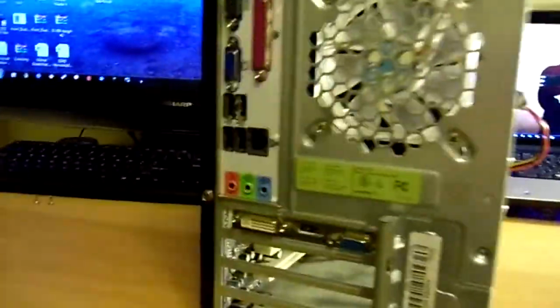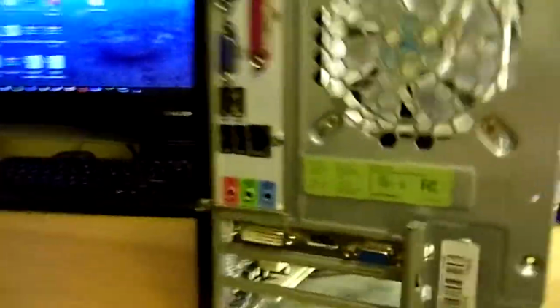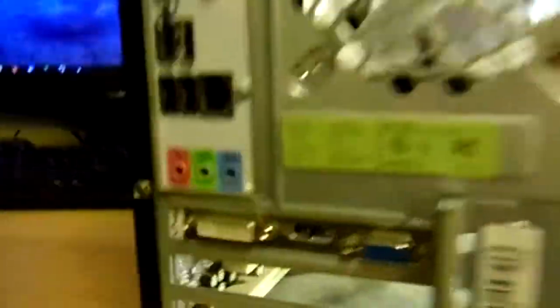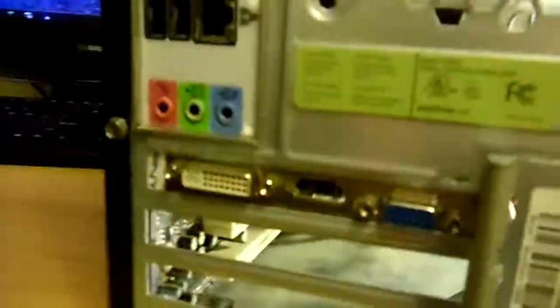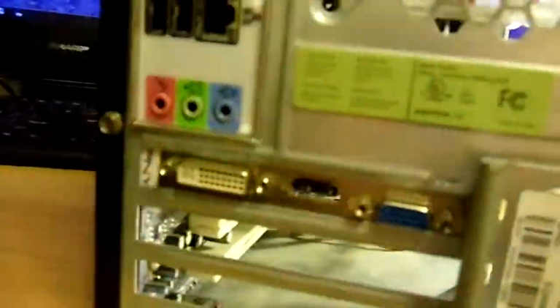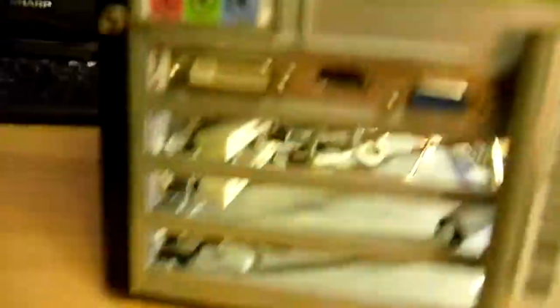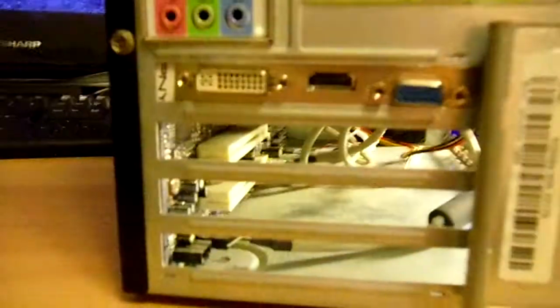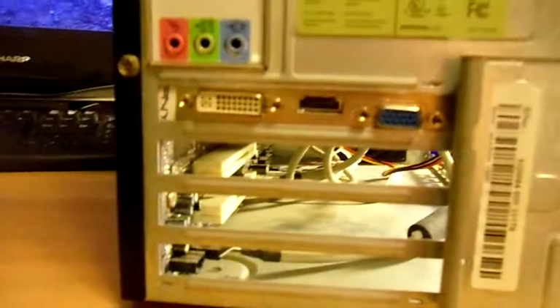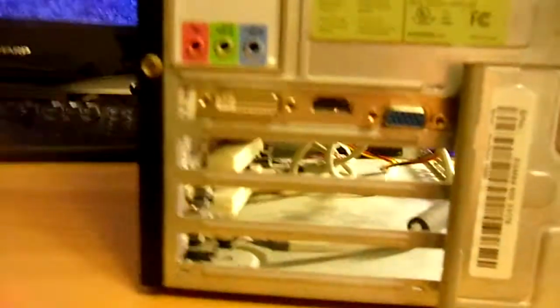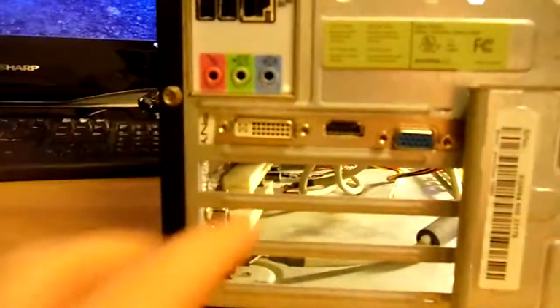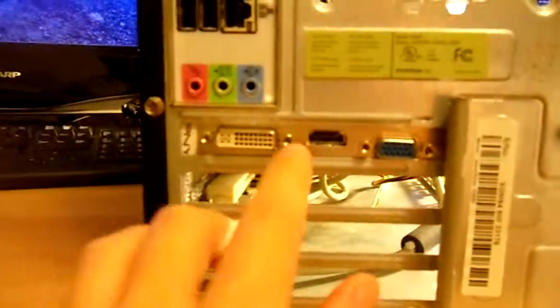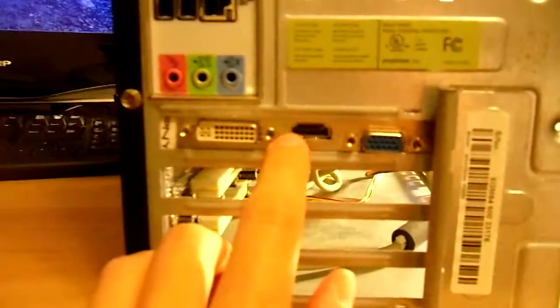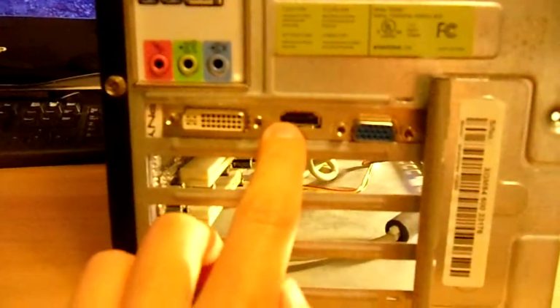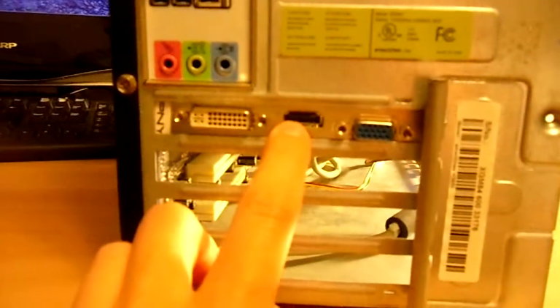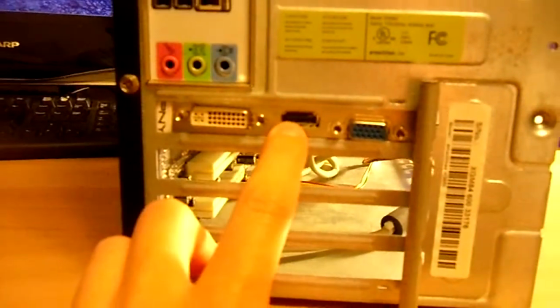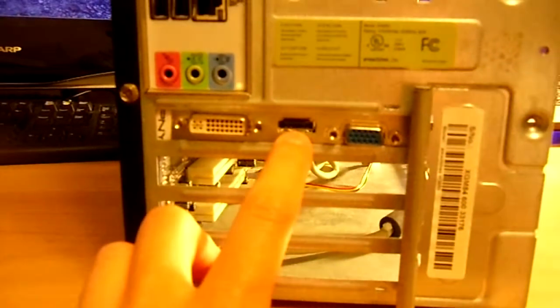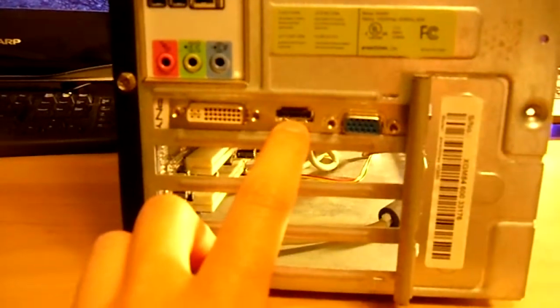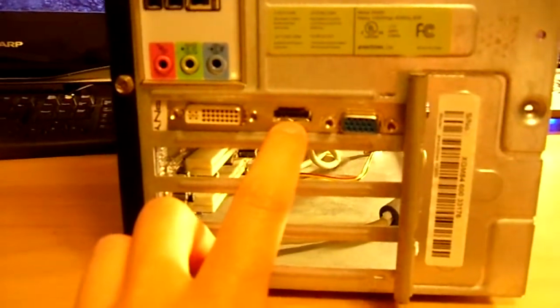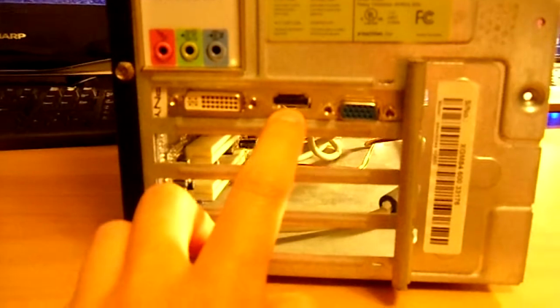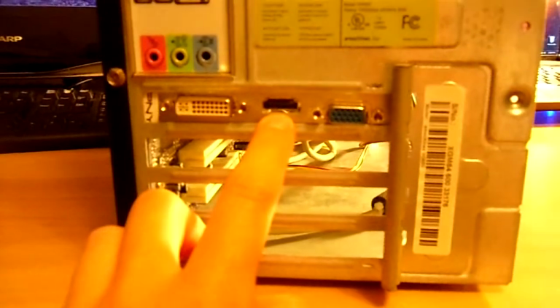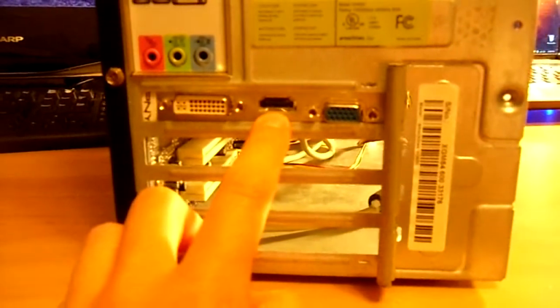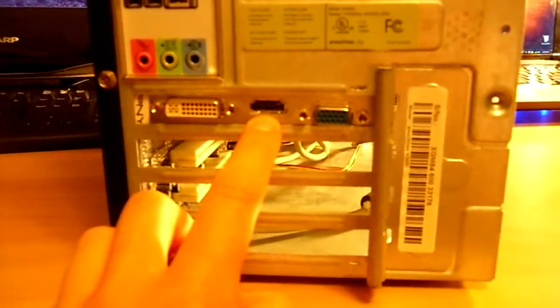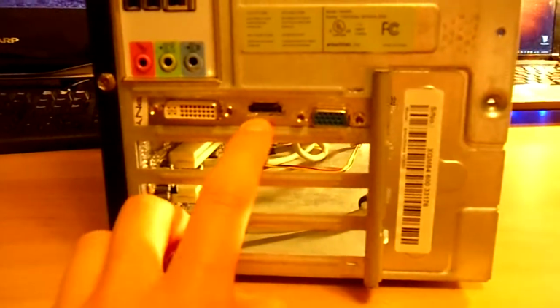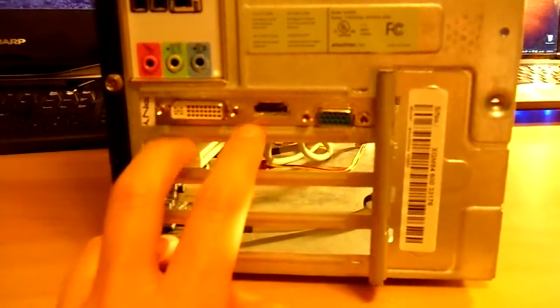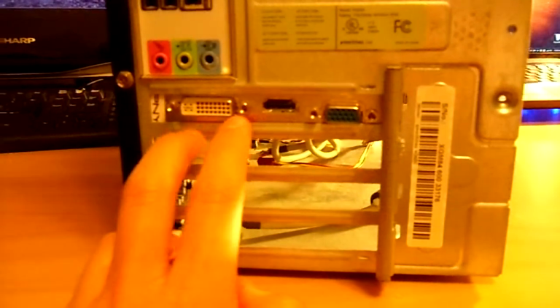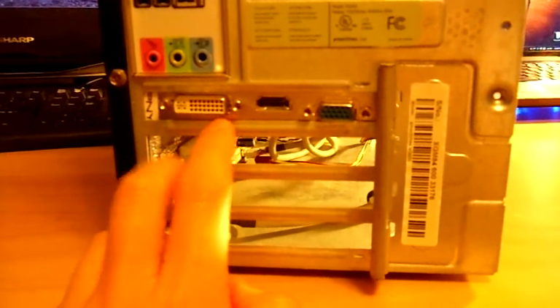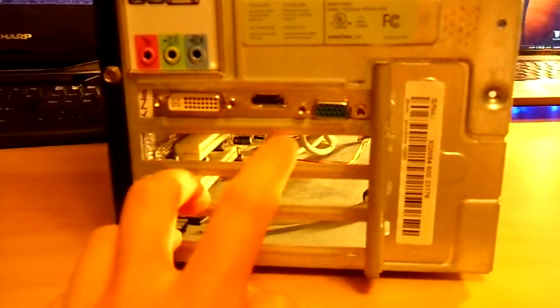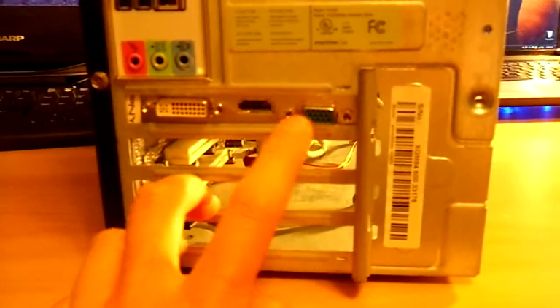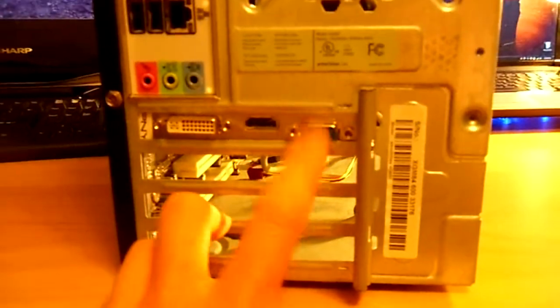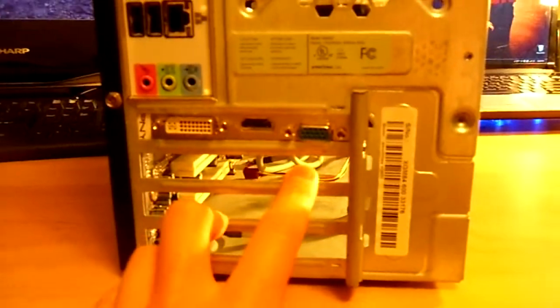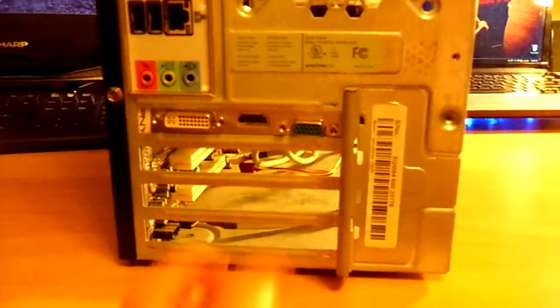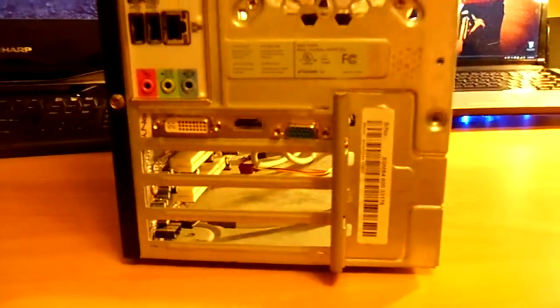Back to the video card quick — the video card has an HDMI as well, a DVI, and a VGA.